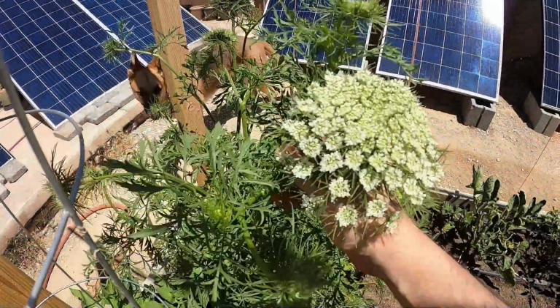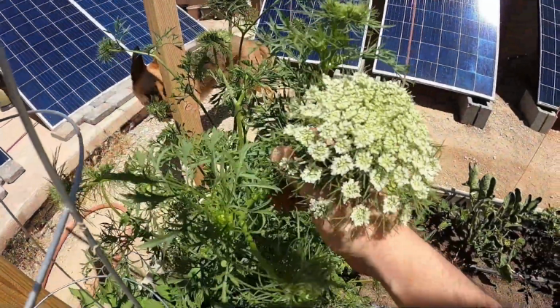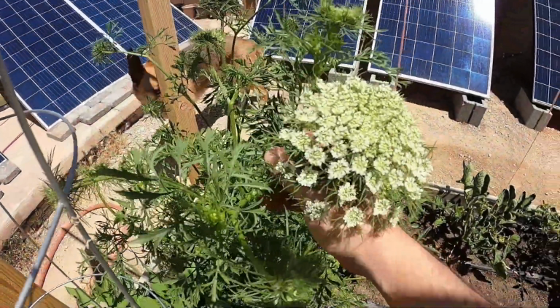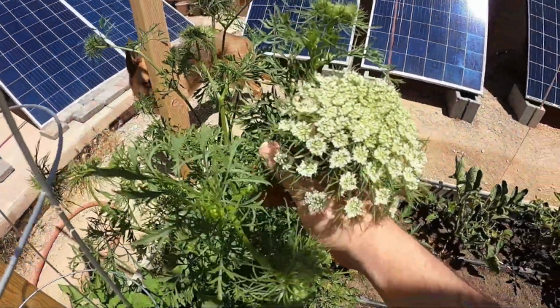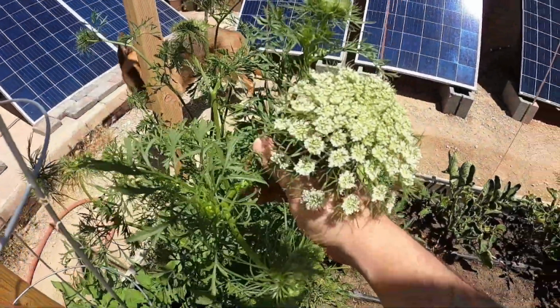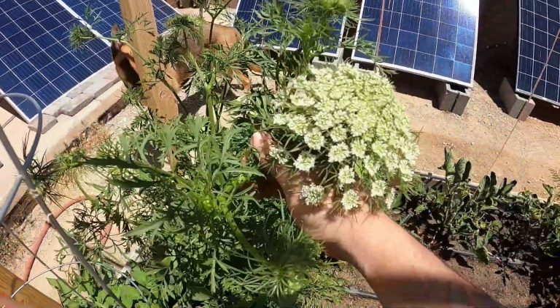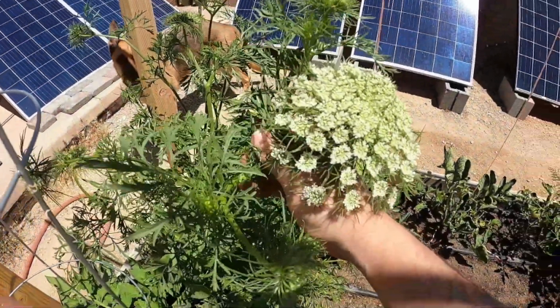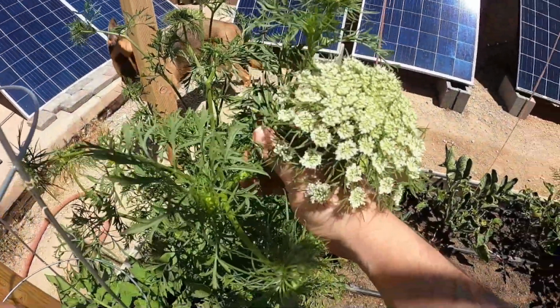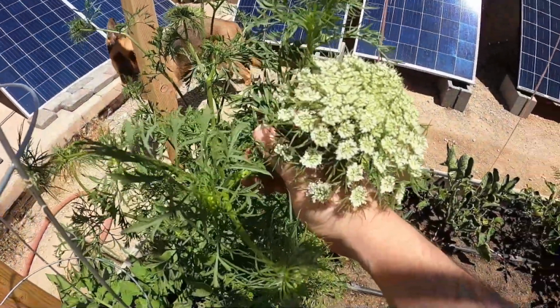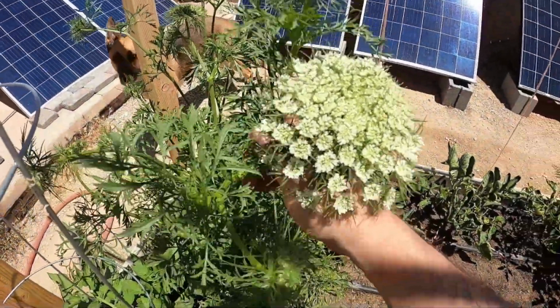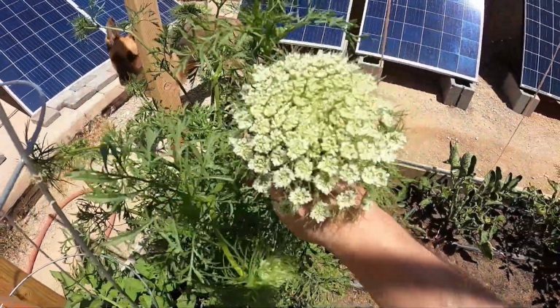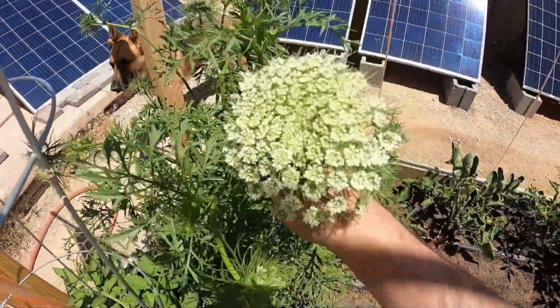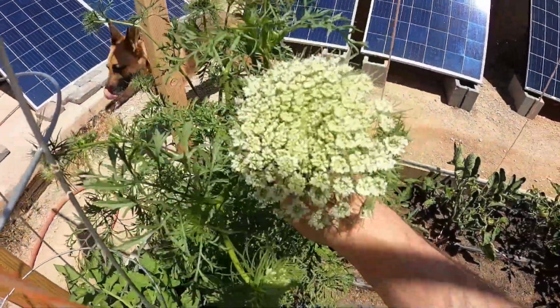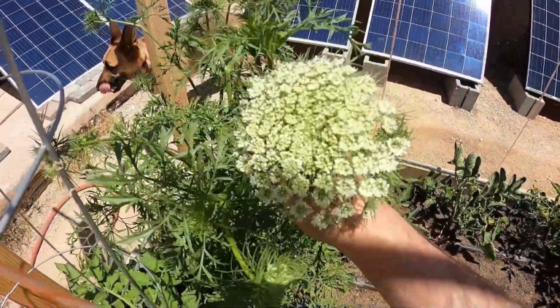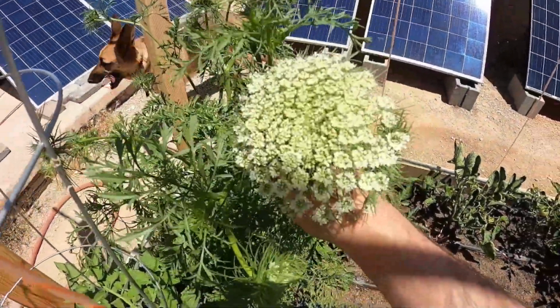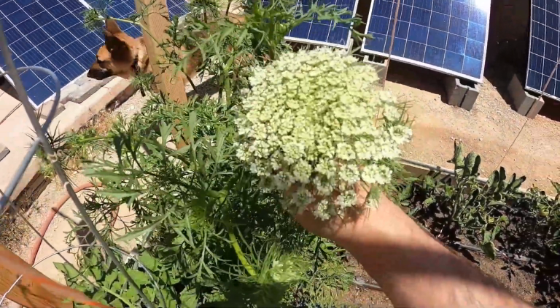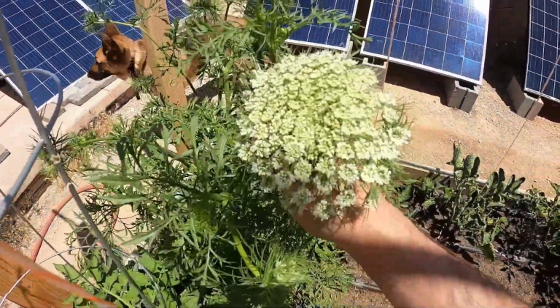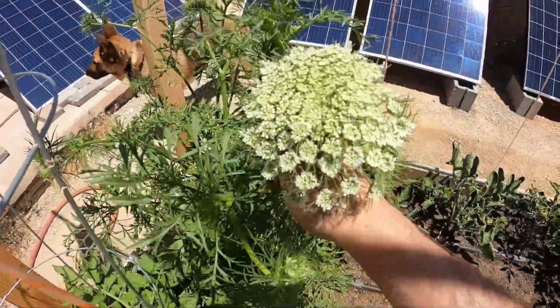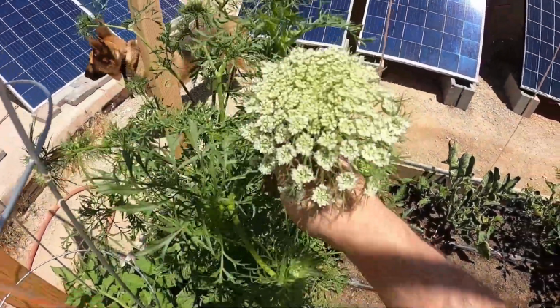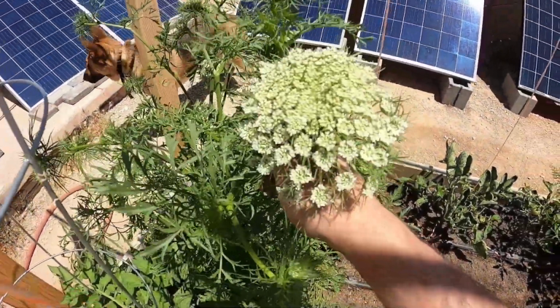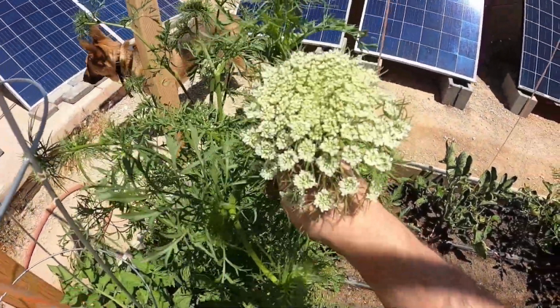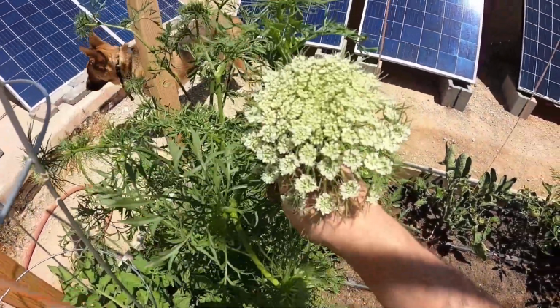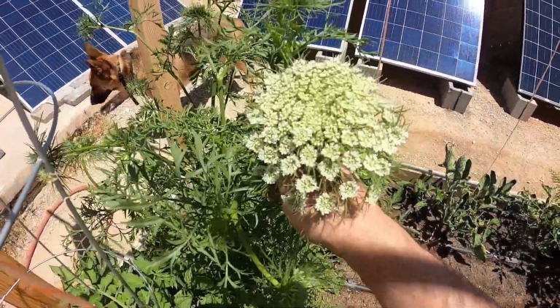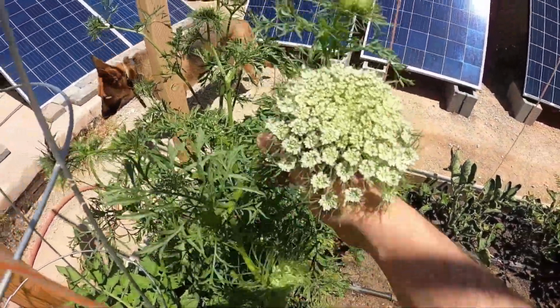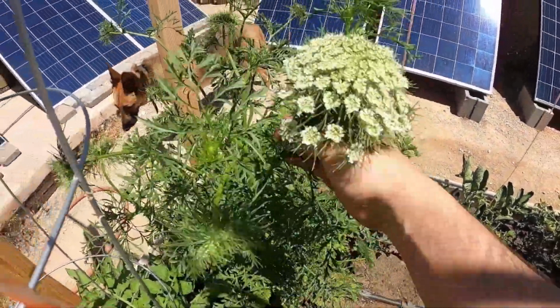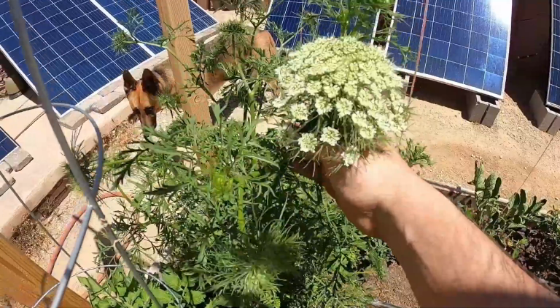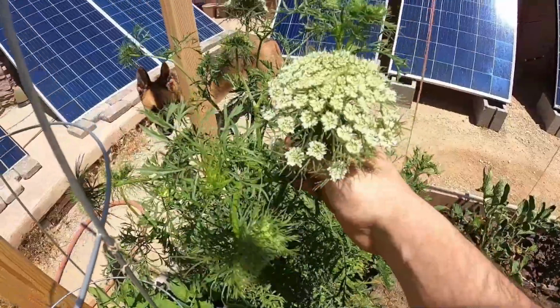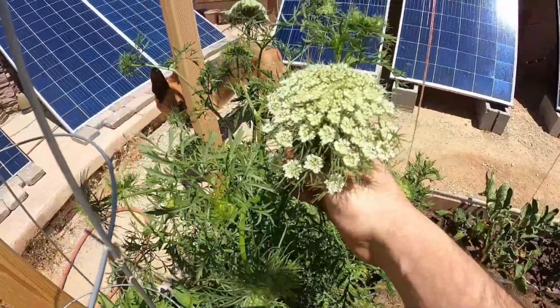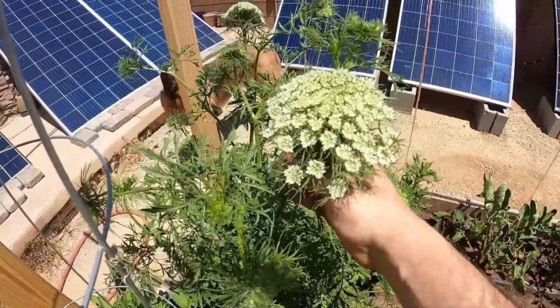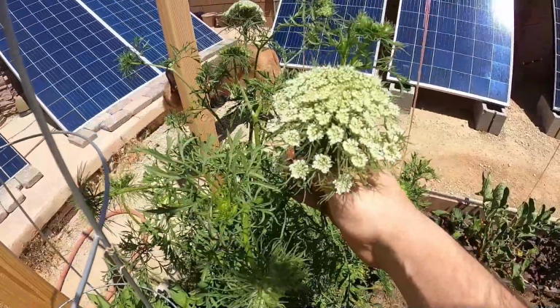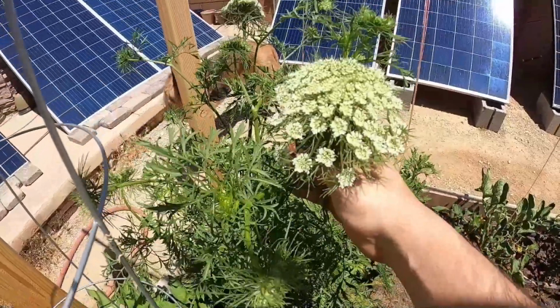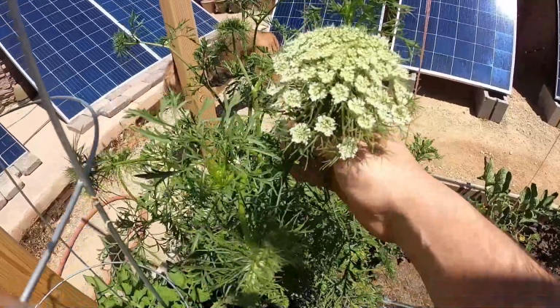Have you ever seen a carrot flower and make seeds? That's what it looks like.